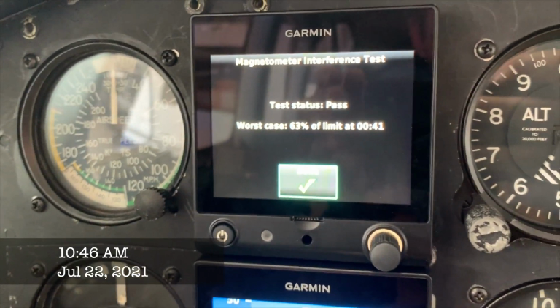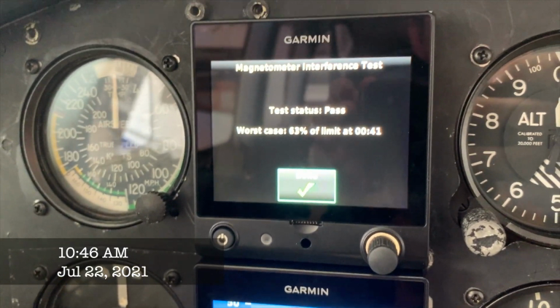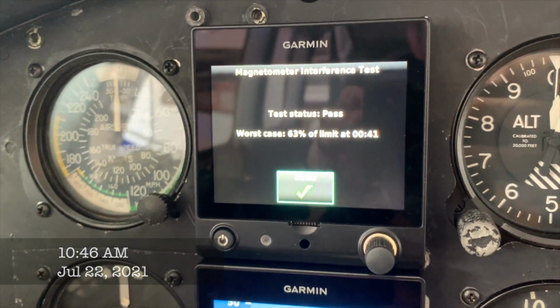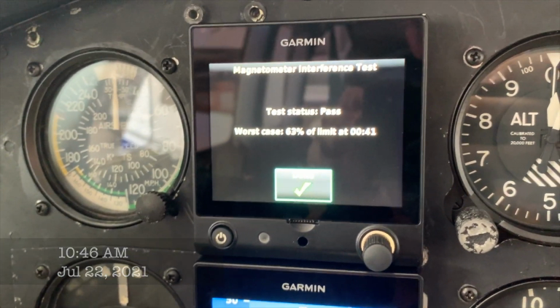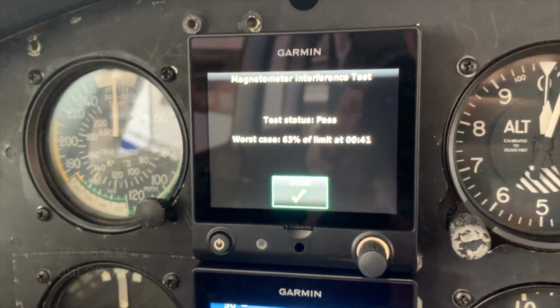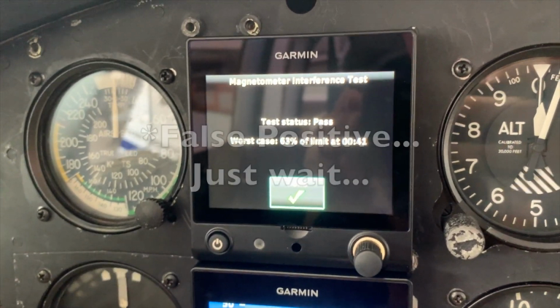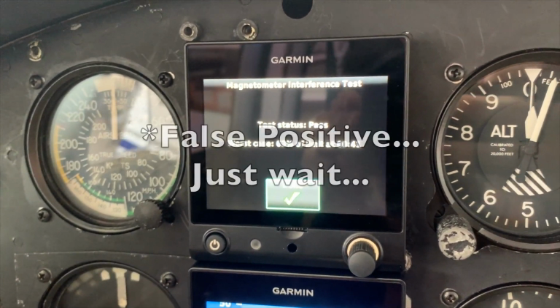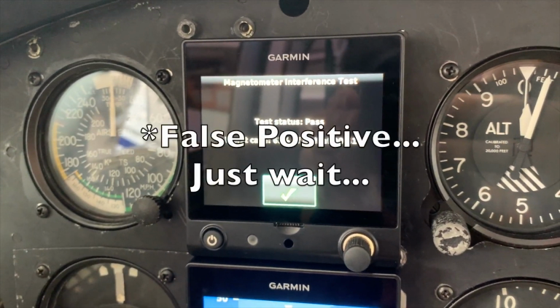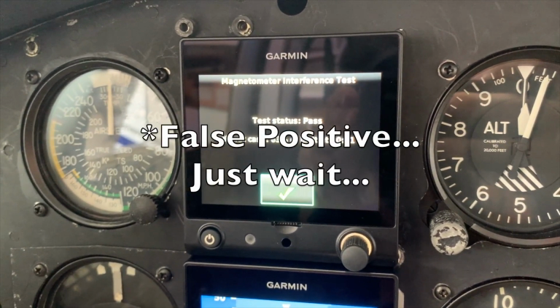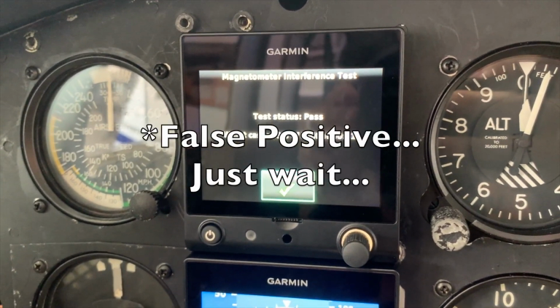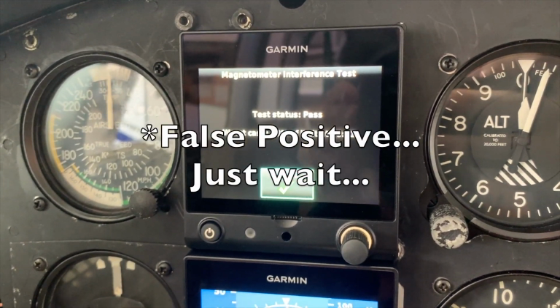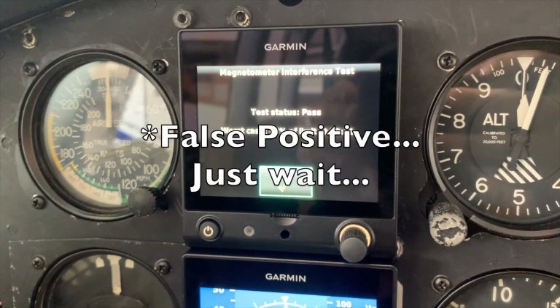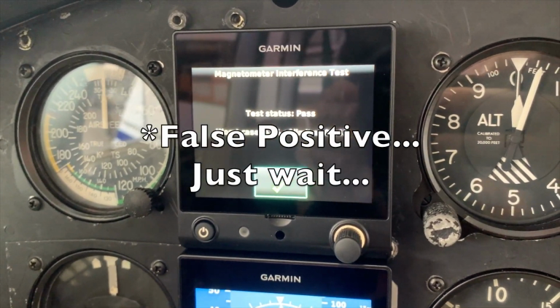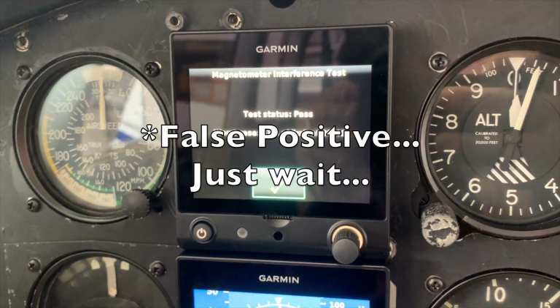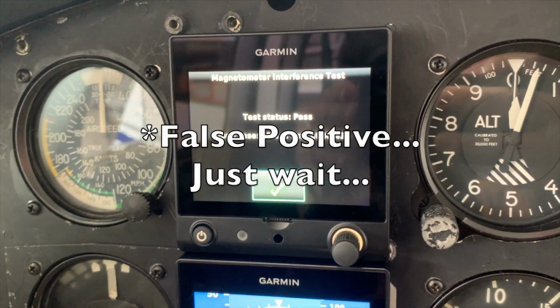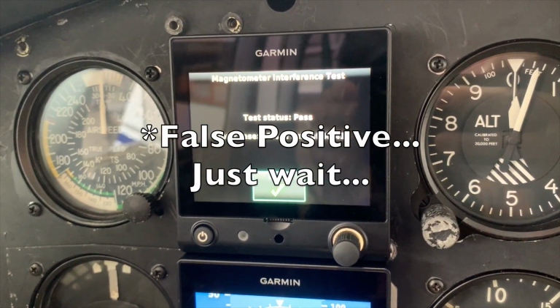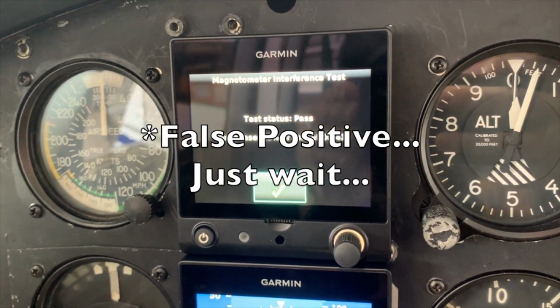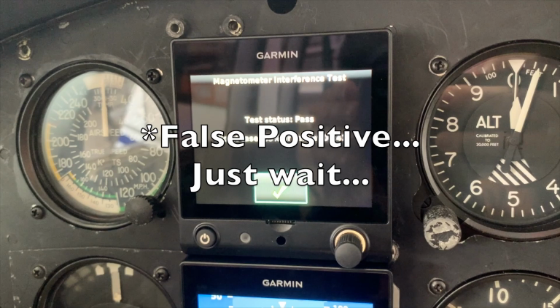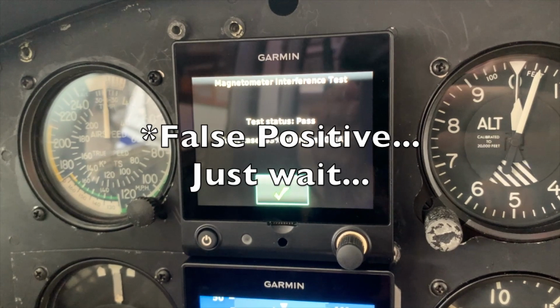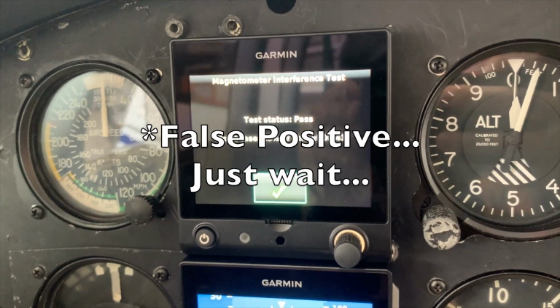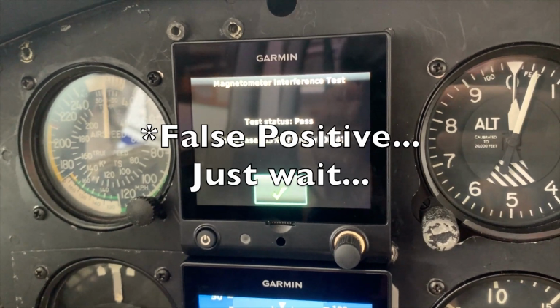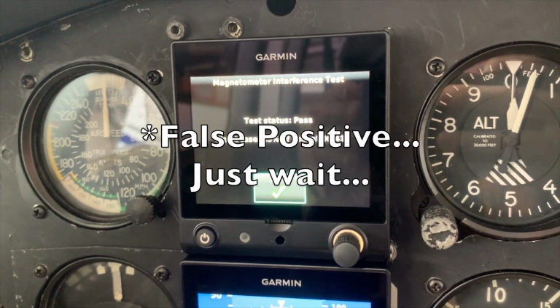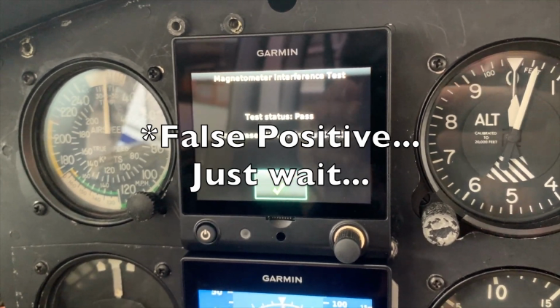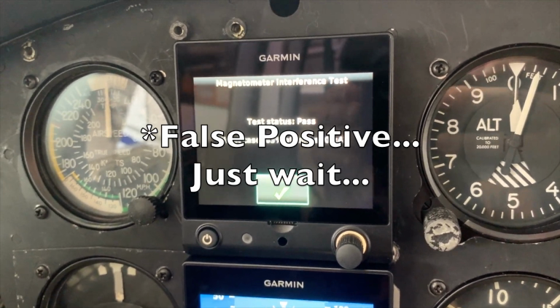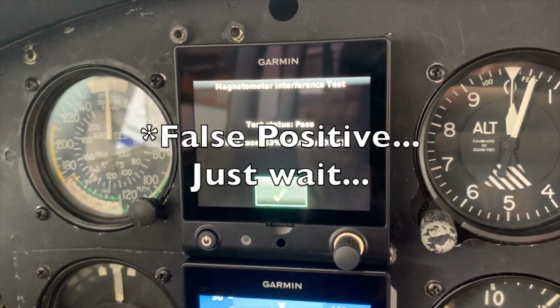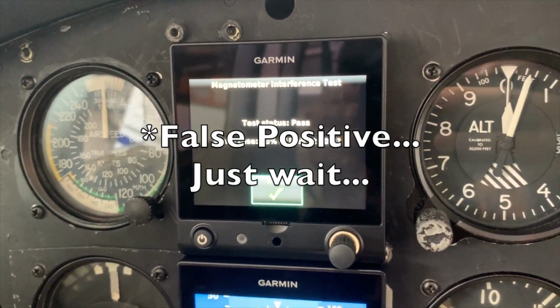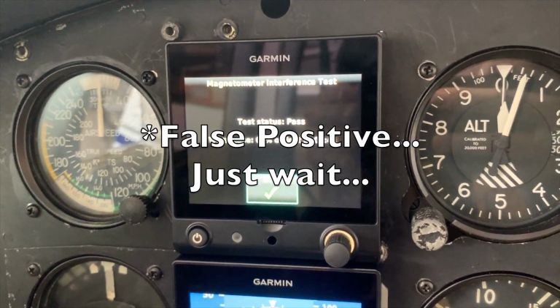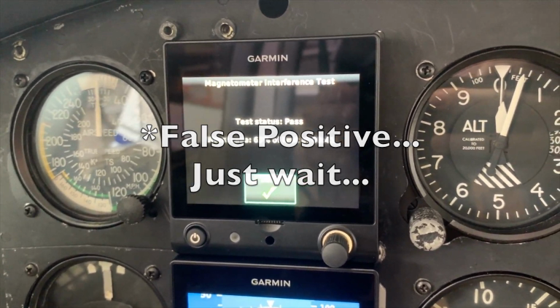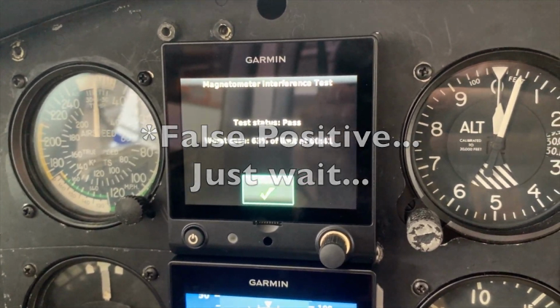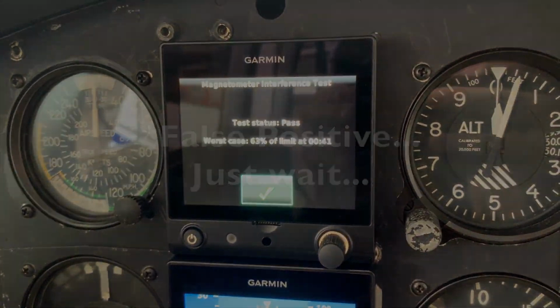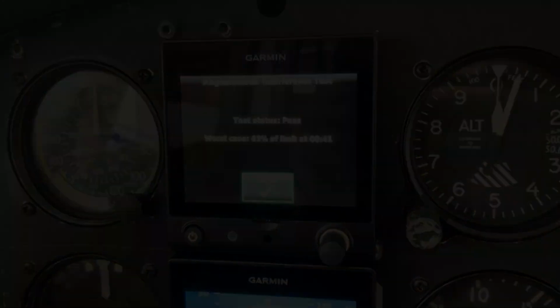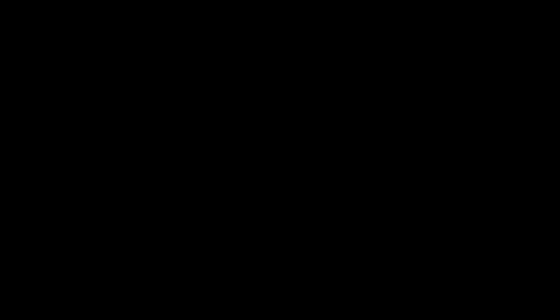Does it pass or fail the test? And we passed!